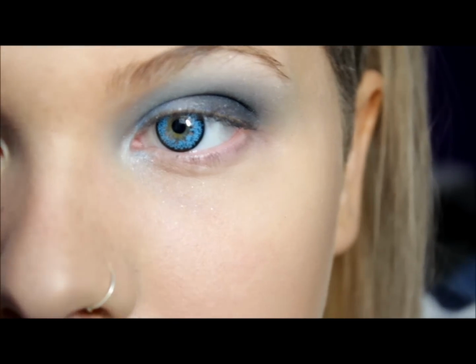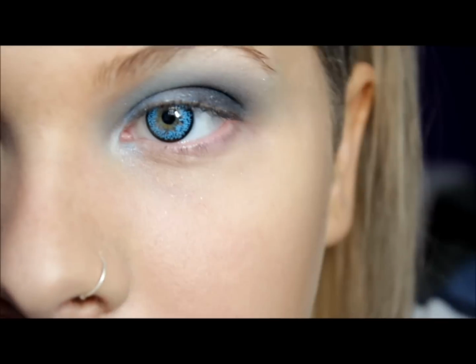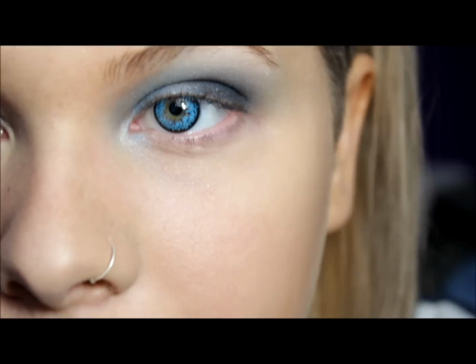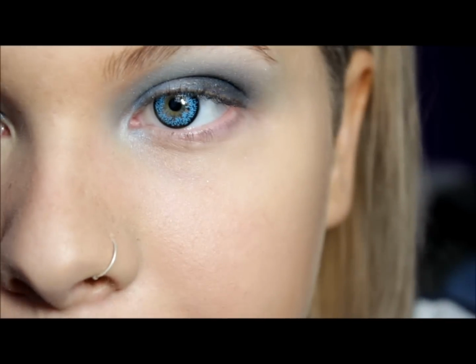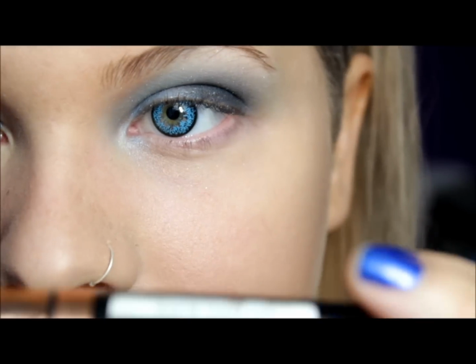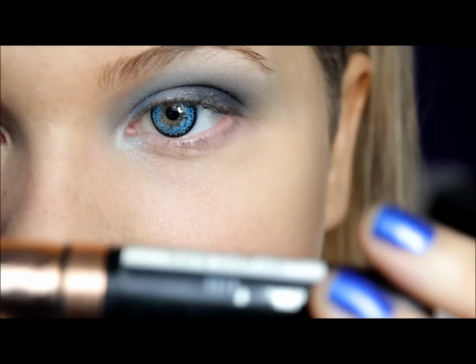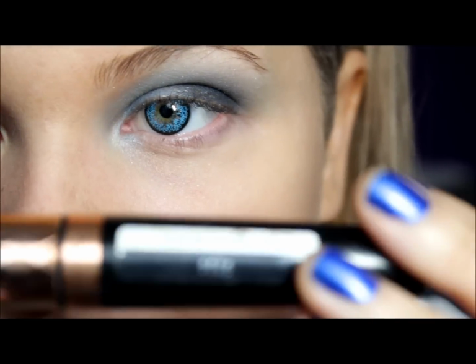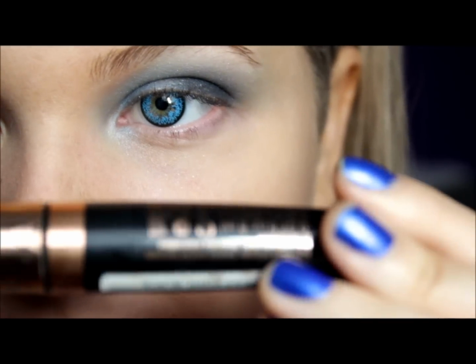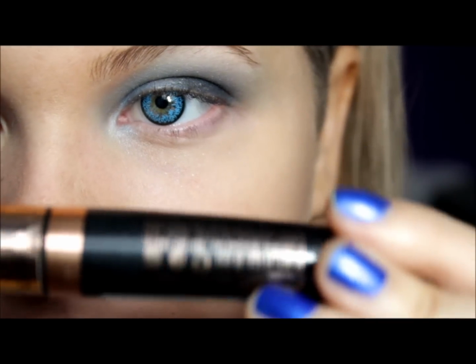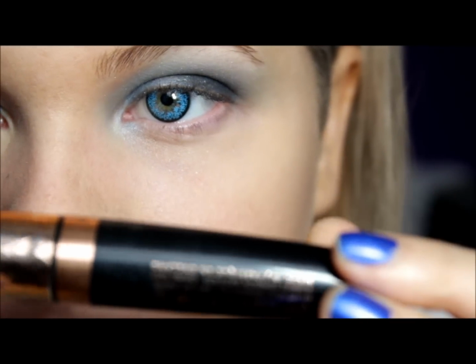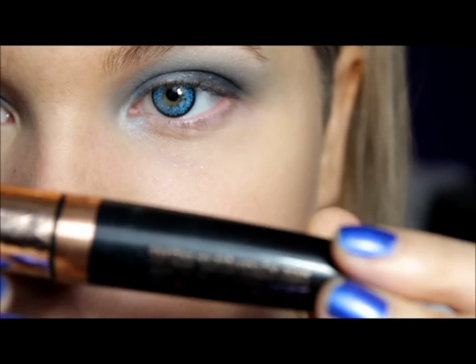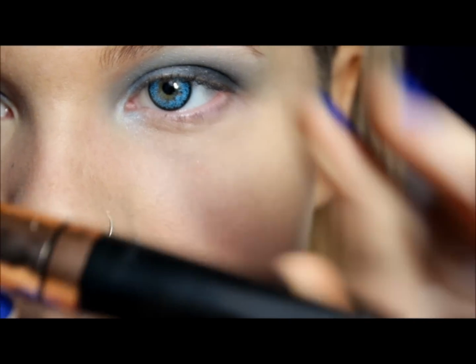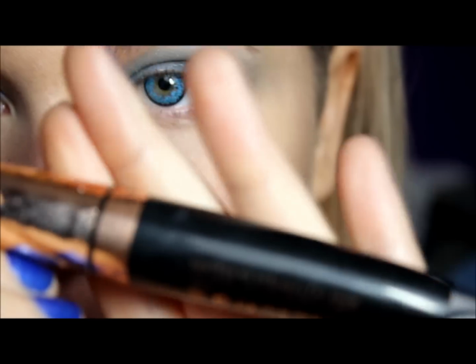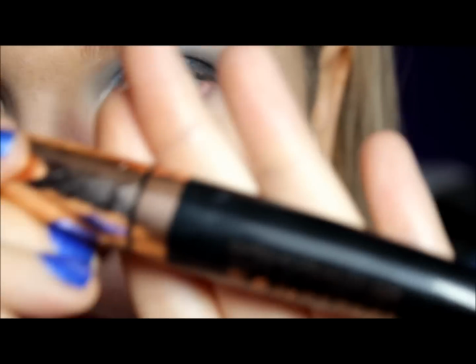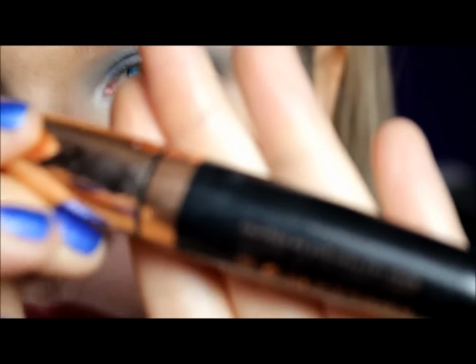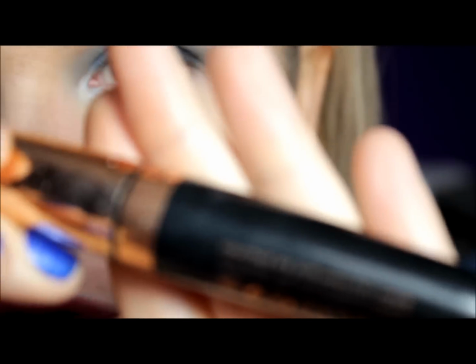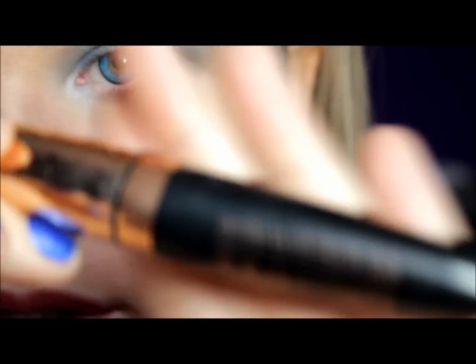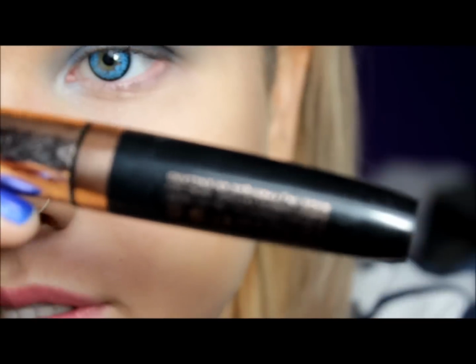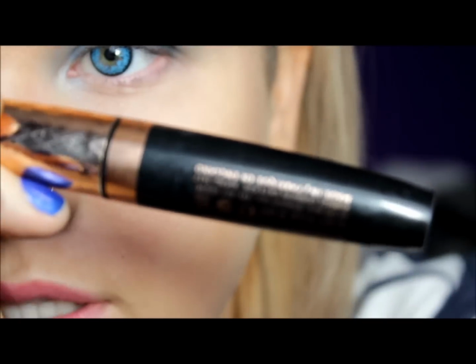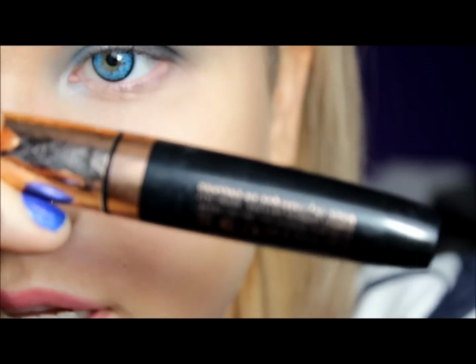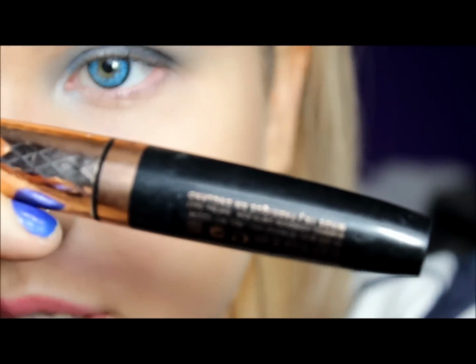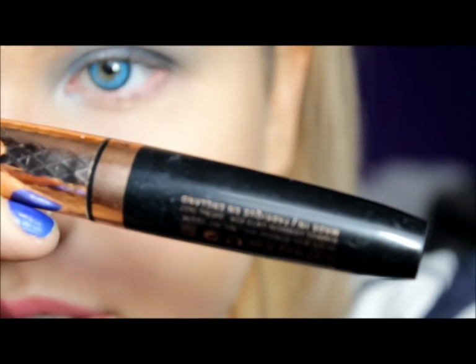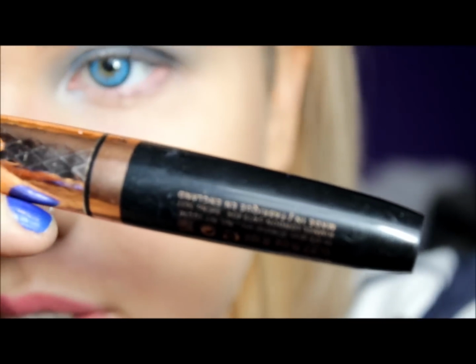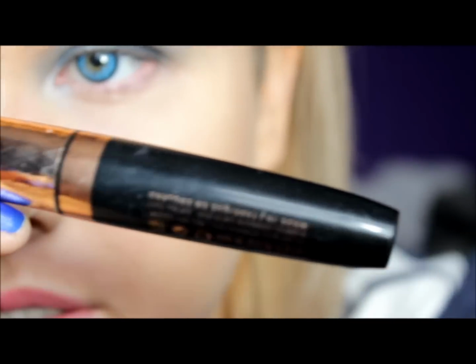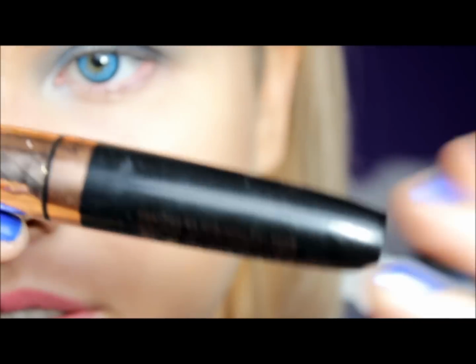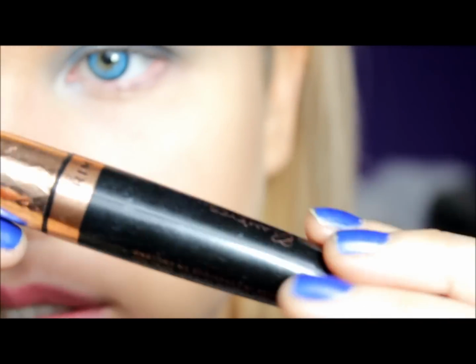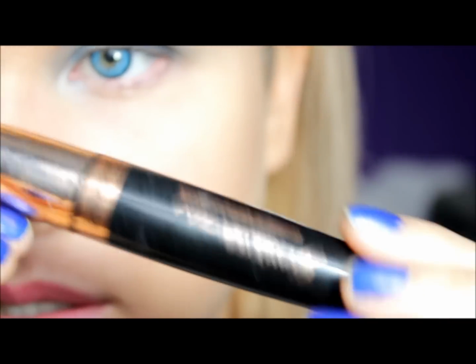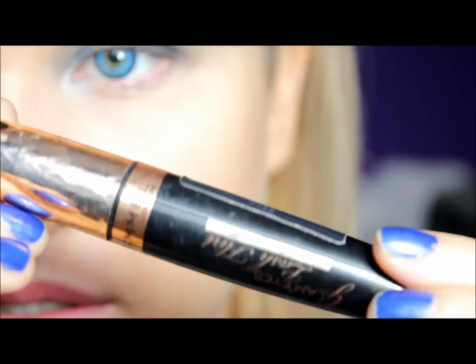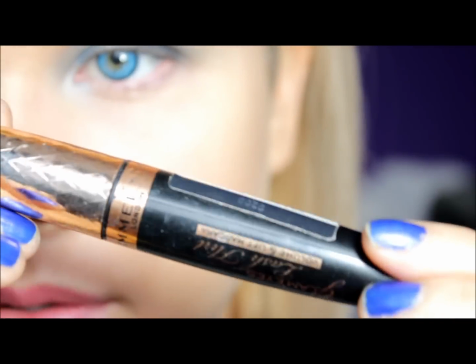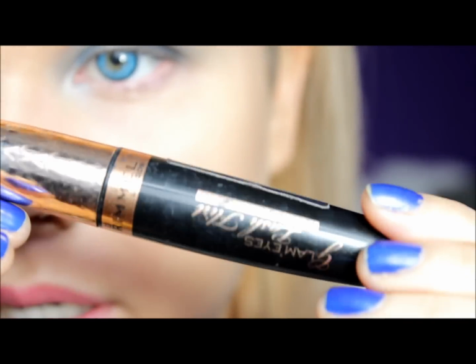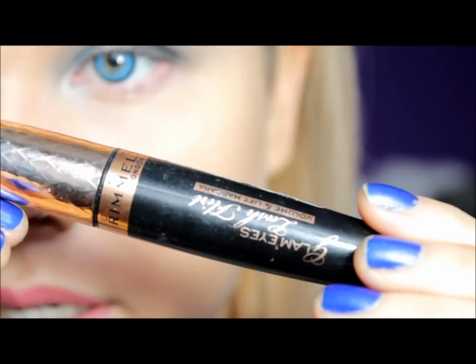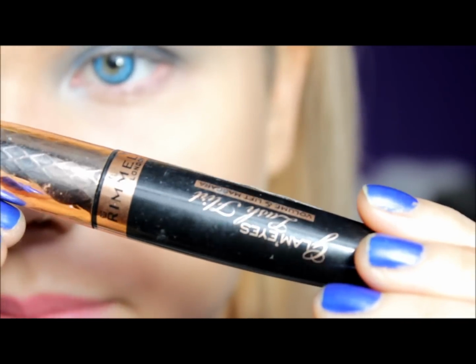I am going to grab this mascara right here by Rommel. I don't know if you can see that — right here.